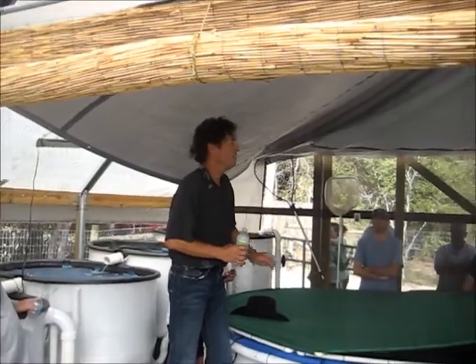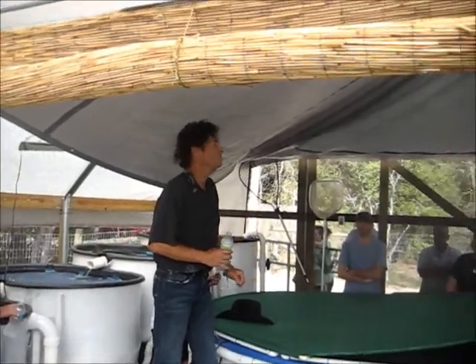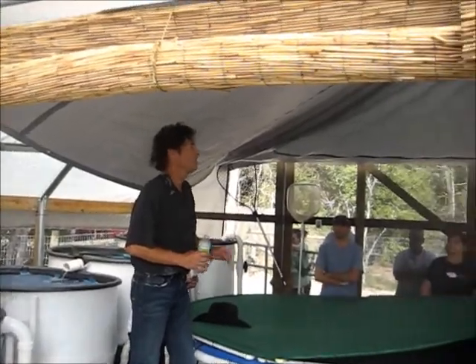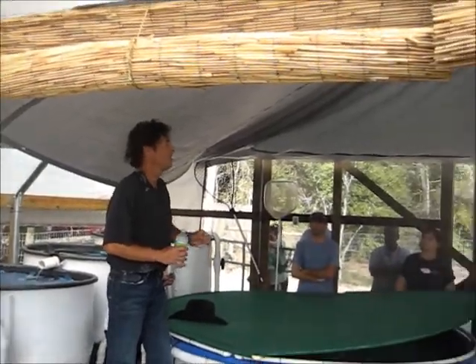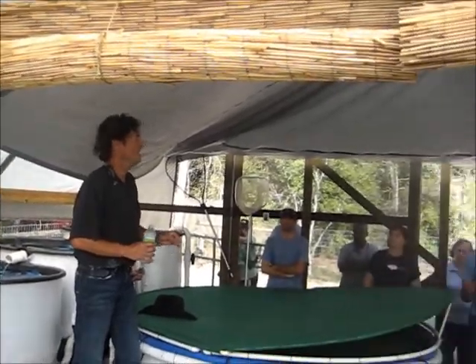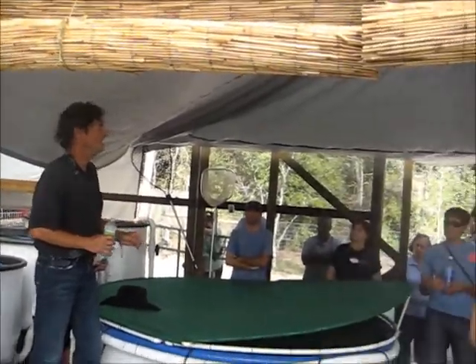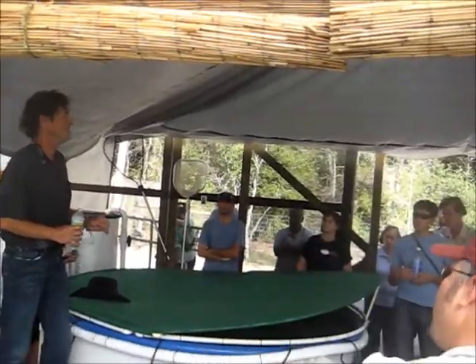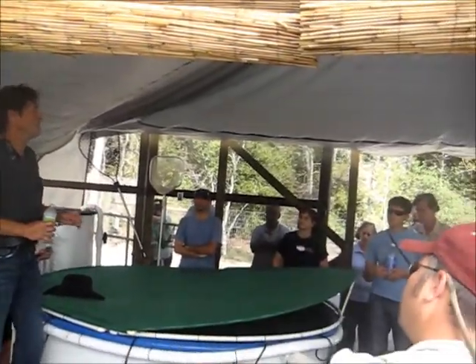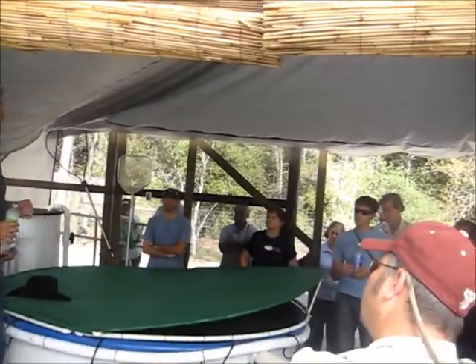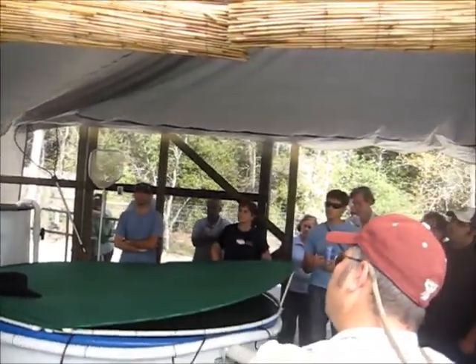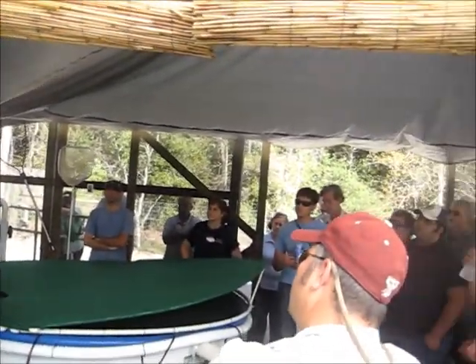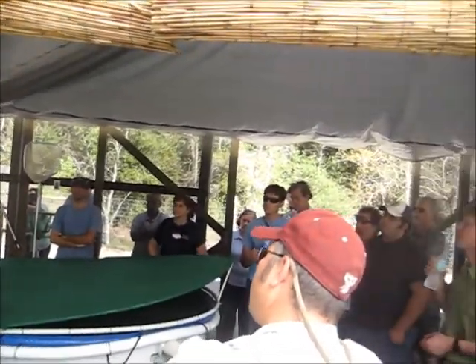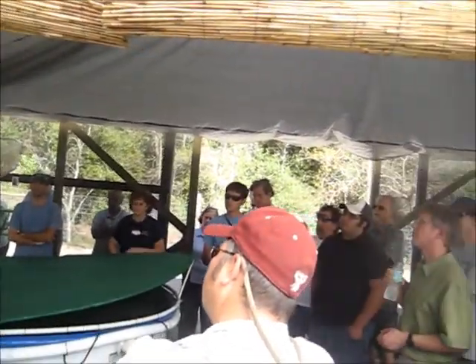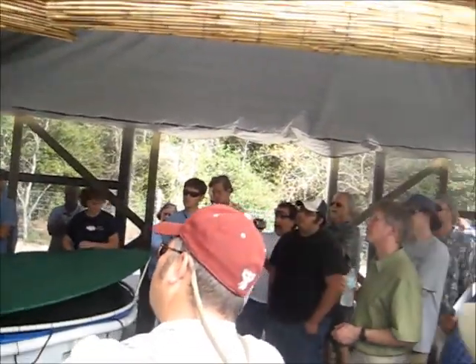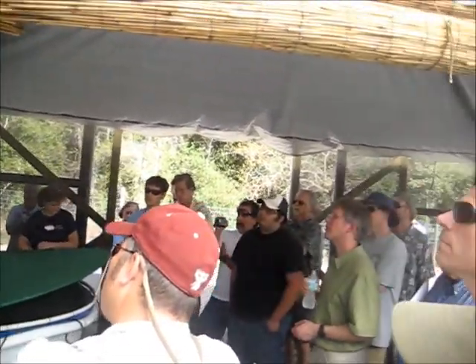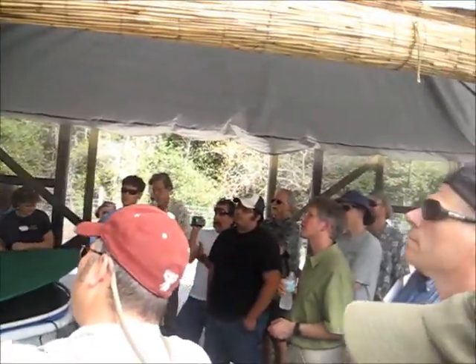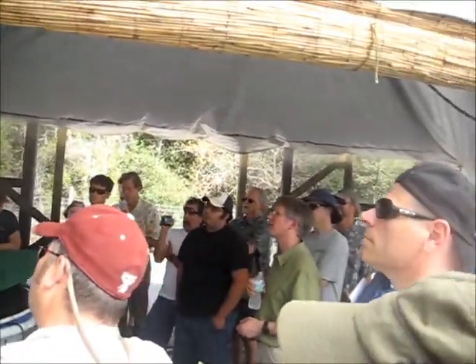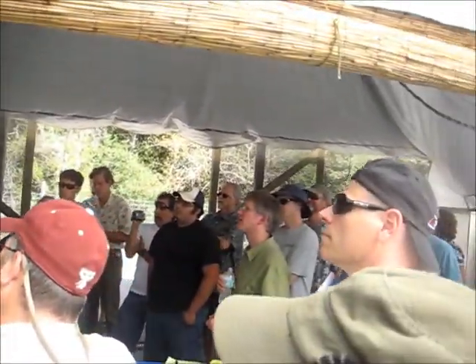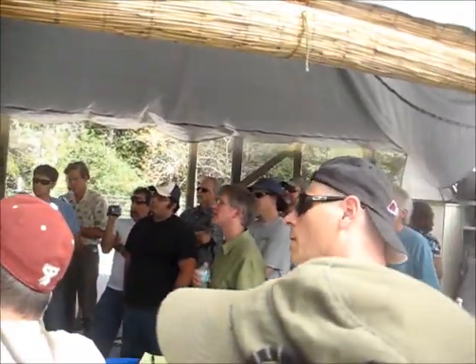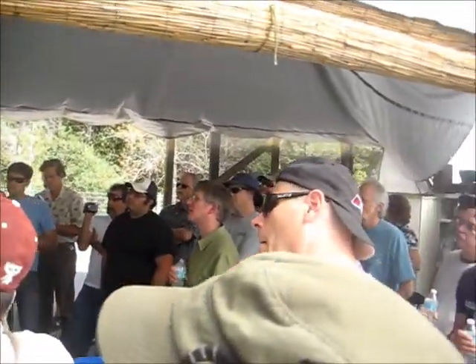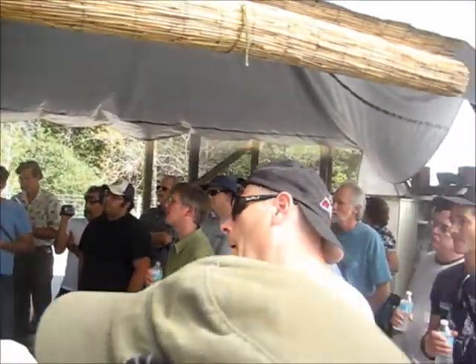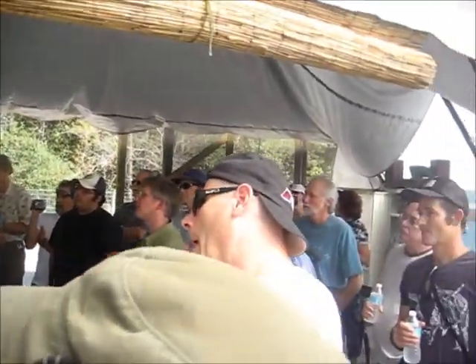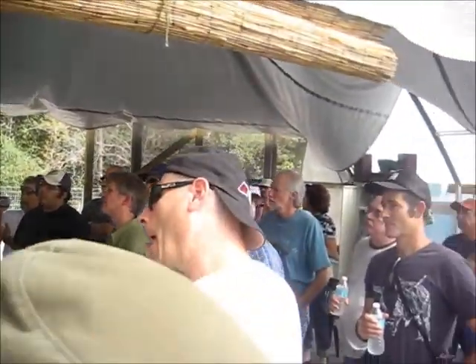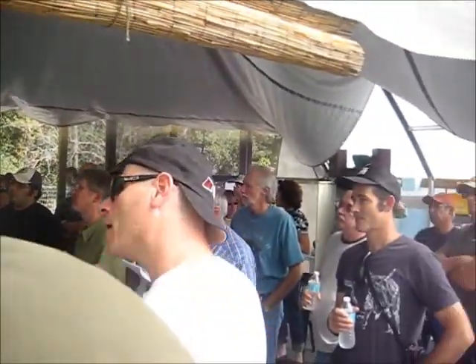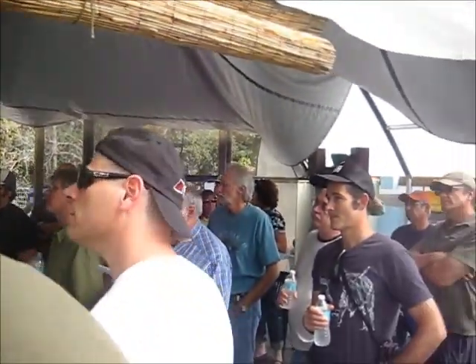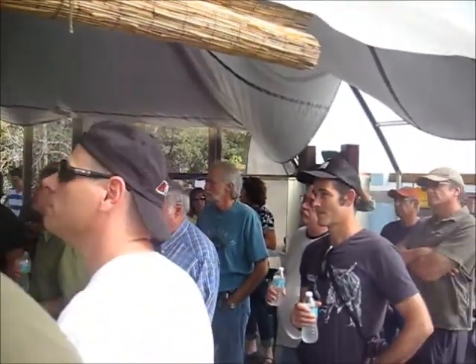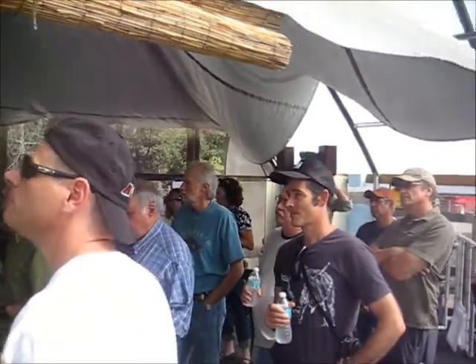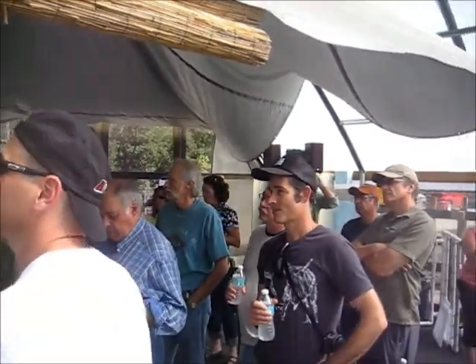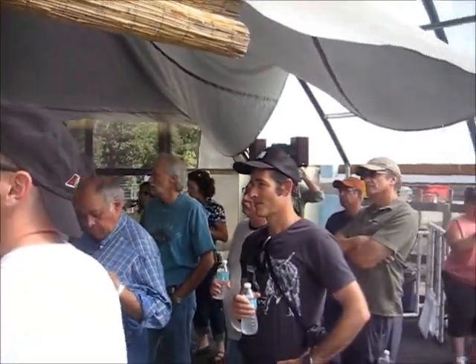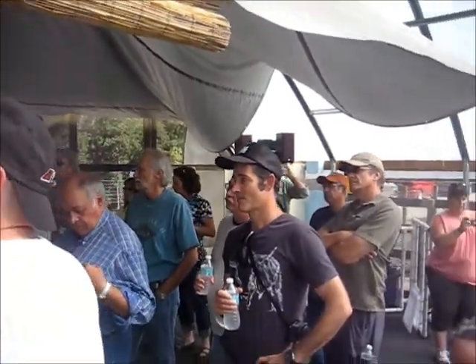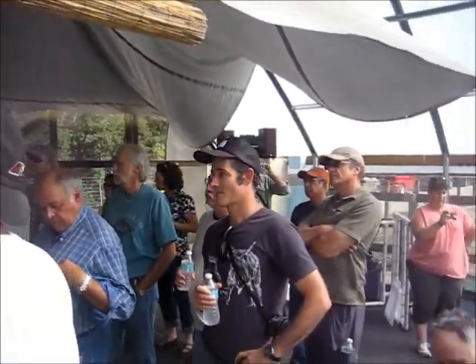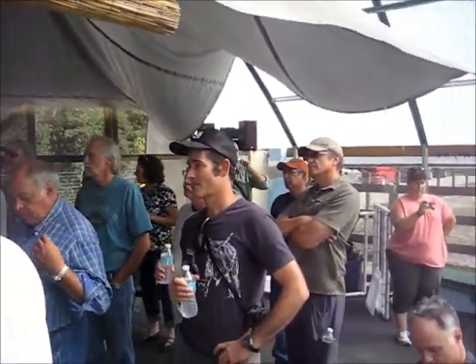Tomatoes are easy to grow in aquaponics. They love aquaponics and they're really, really flavorful.